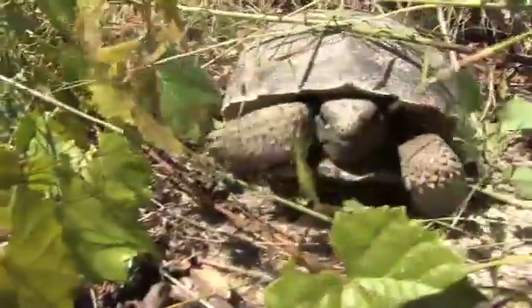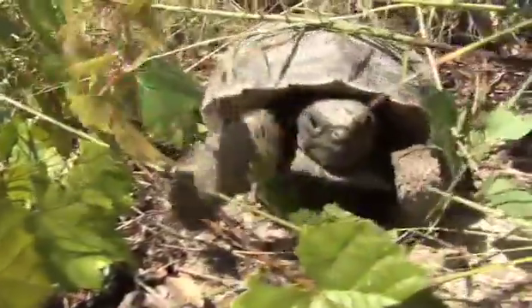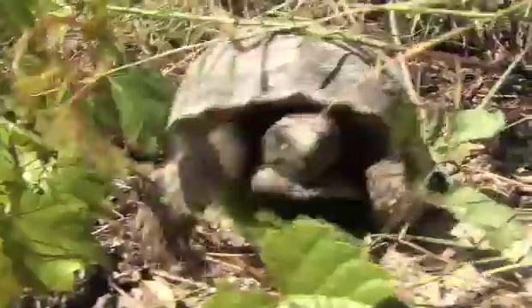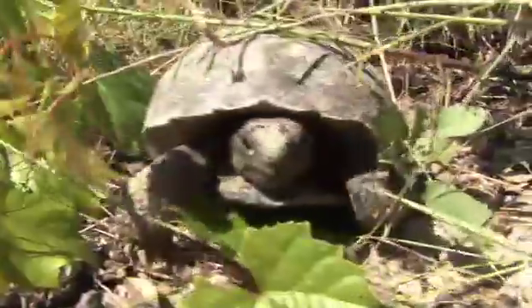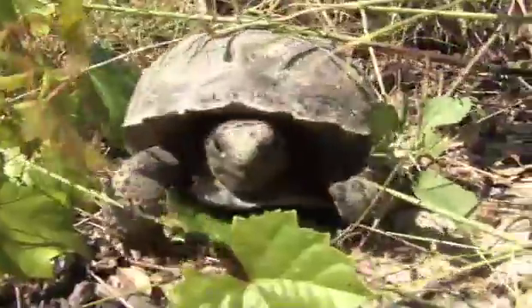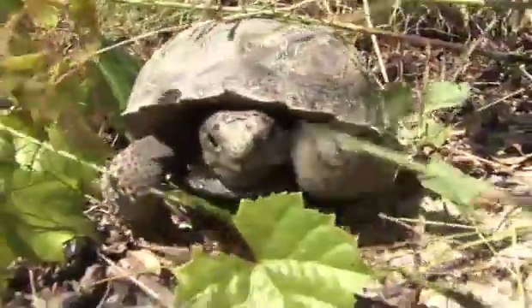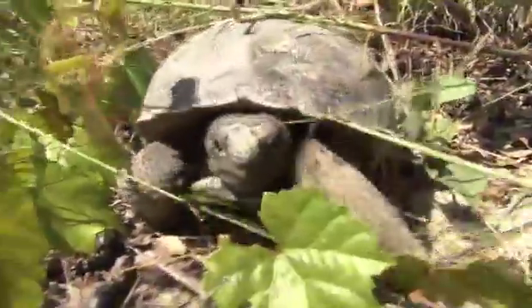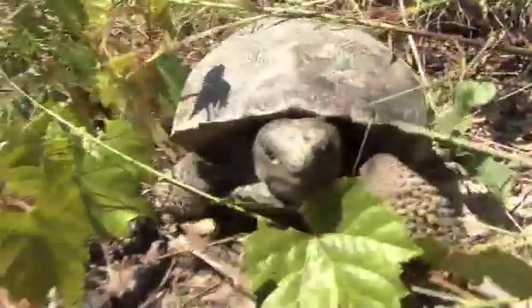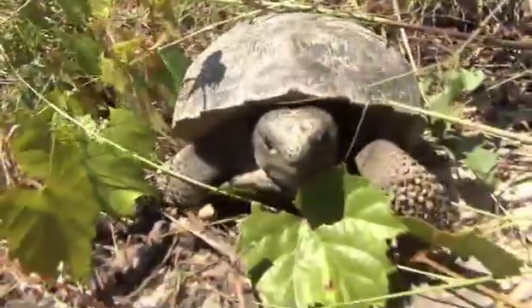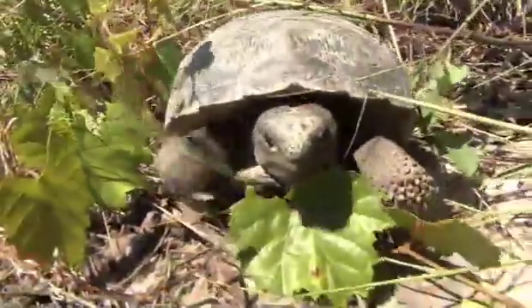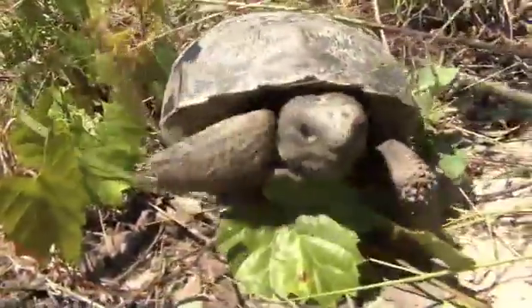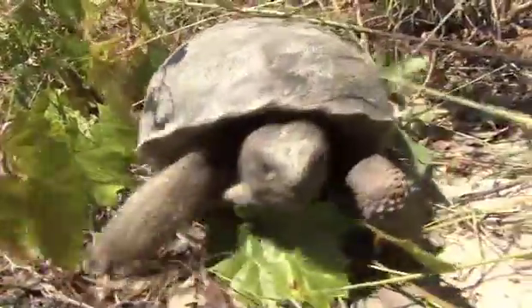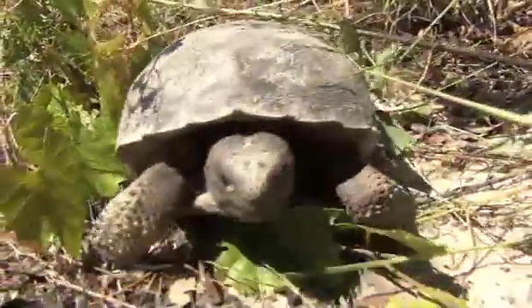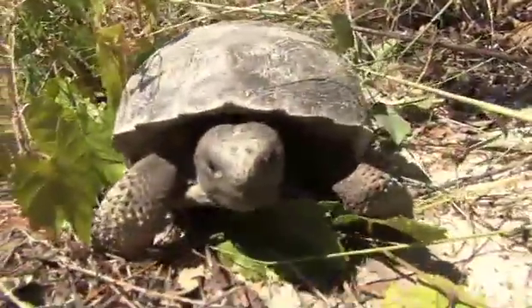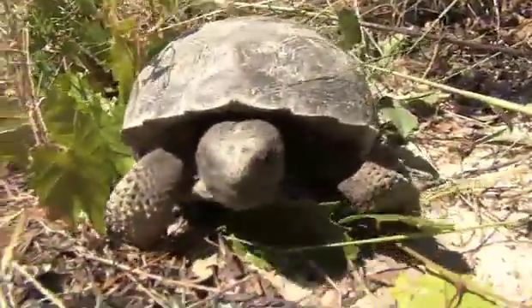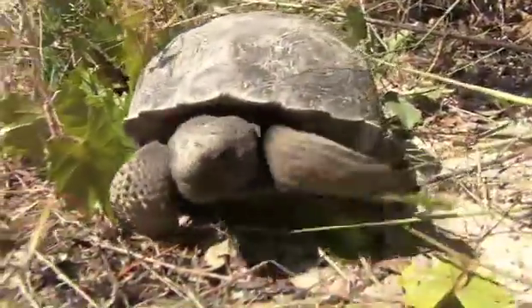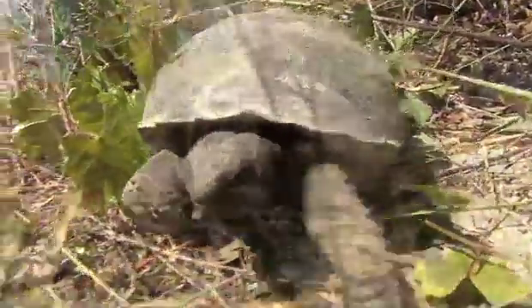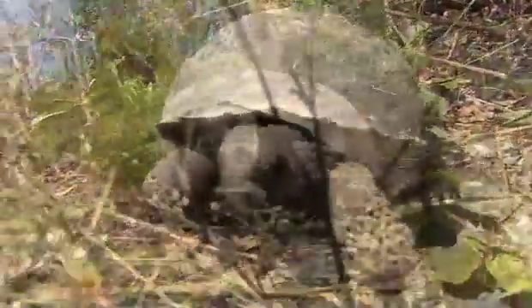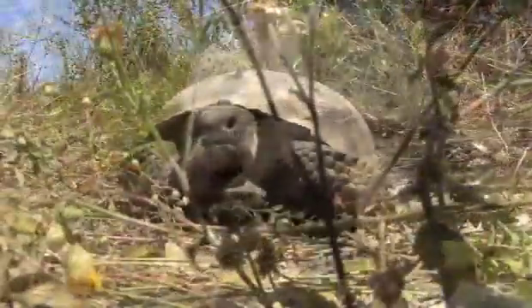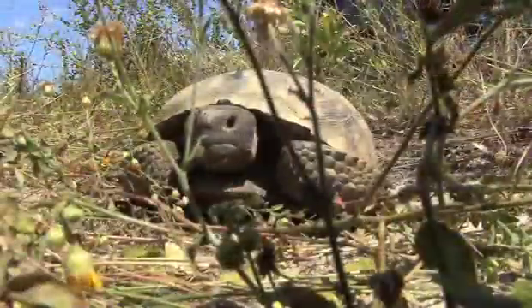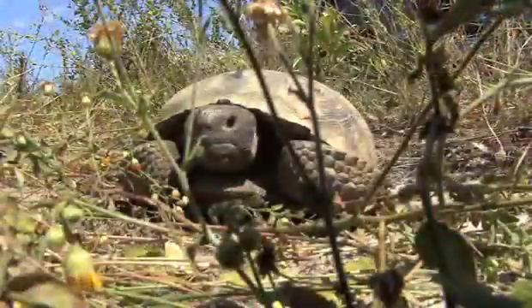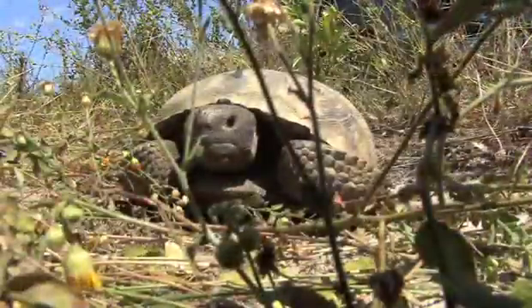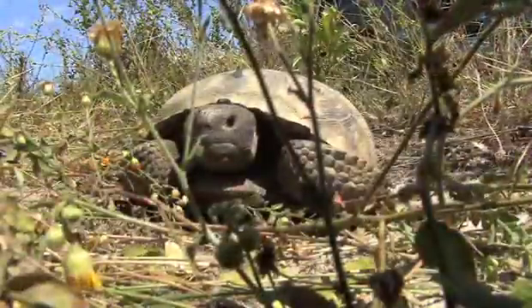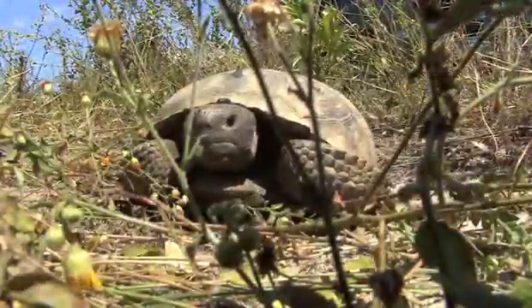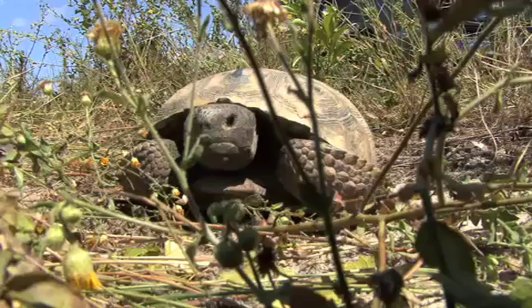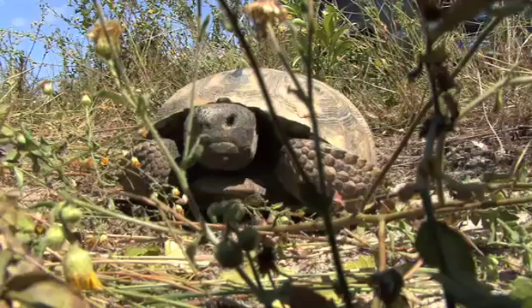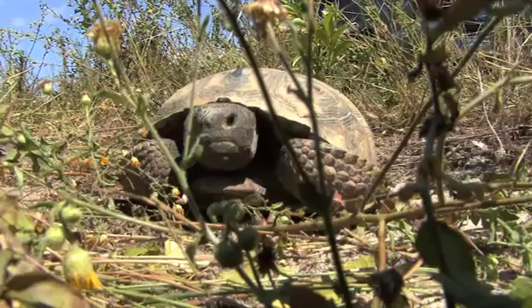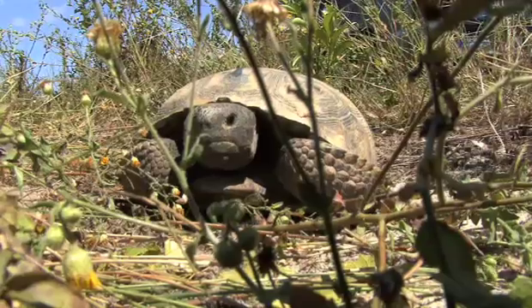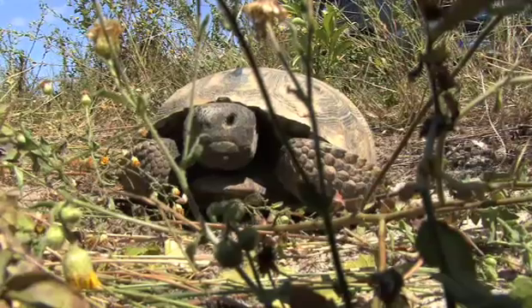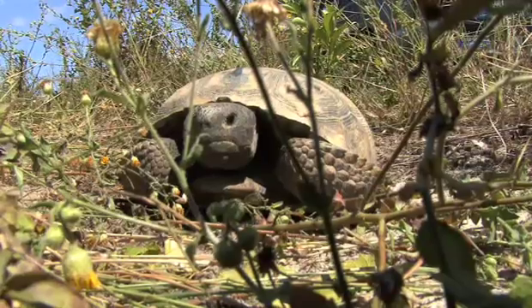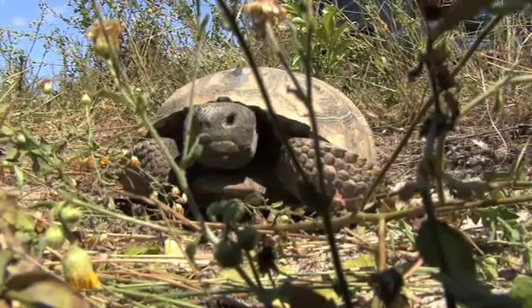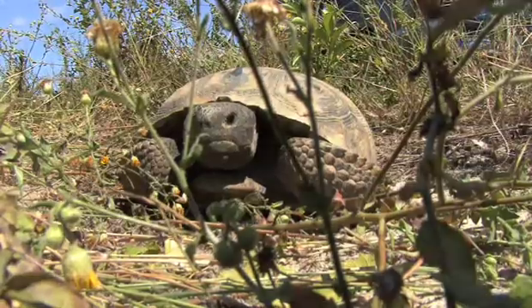We're doing a relocation — relocating a population of gopher tortoise from this property to an off-site recipient area.